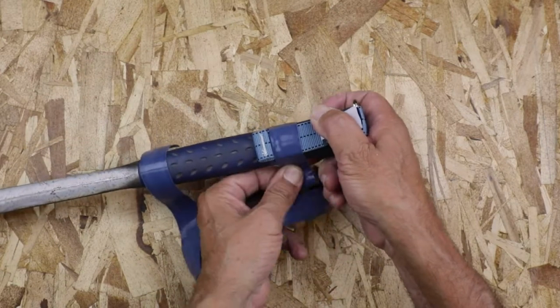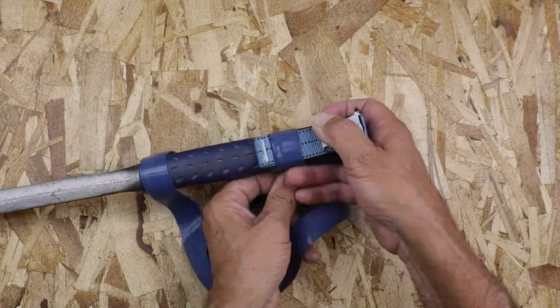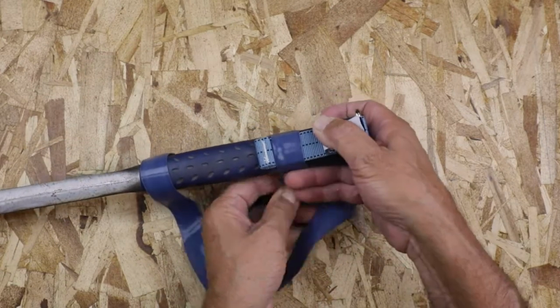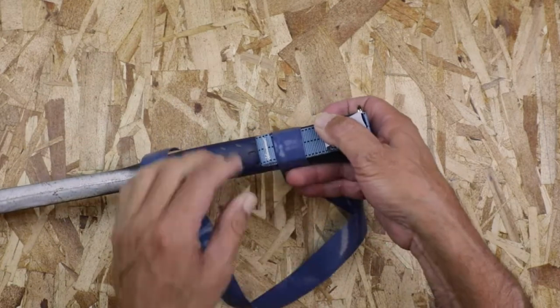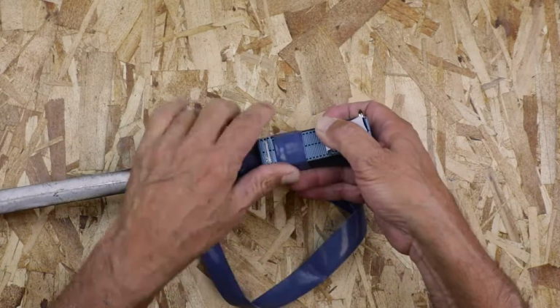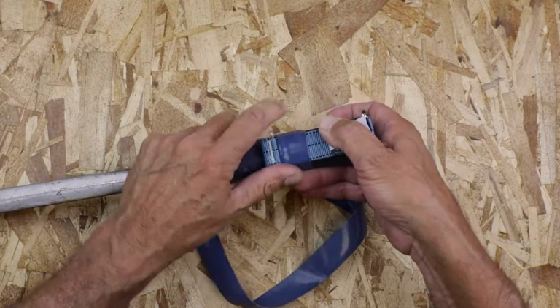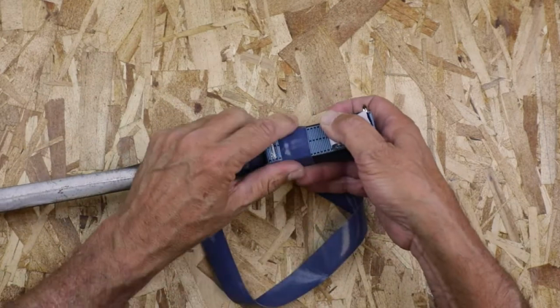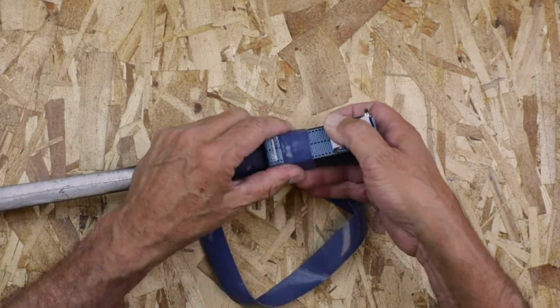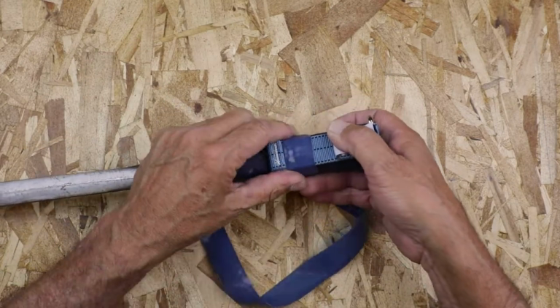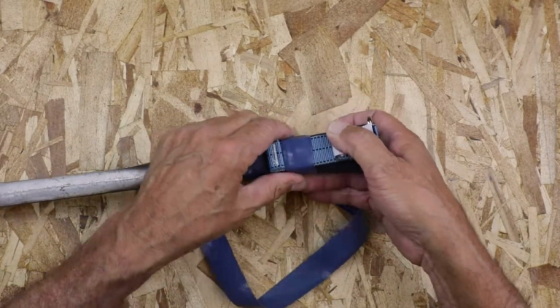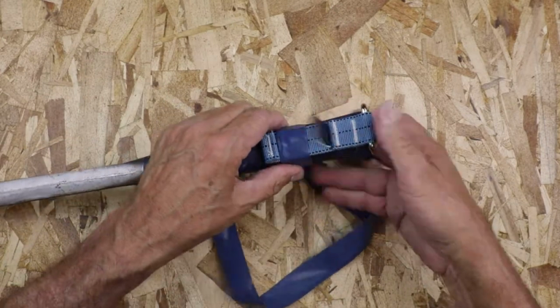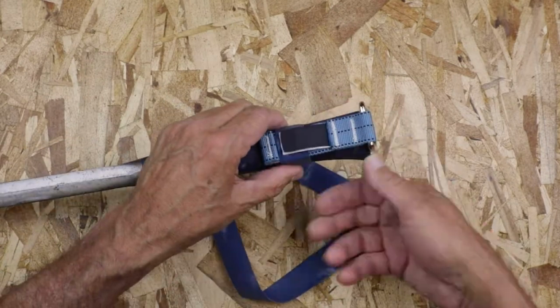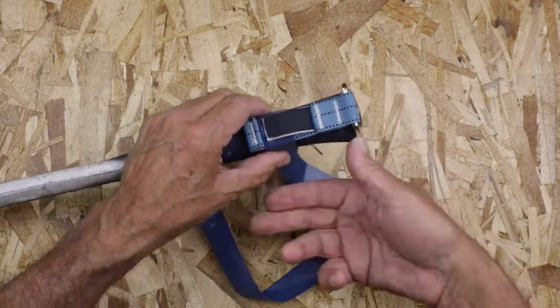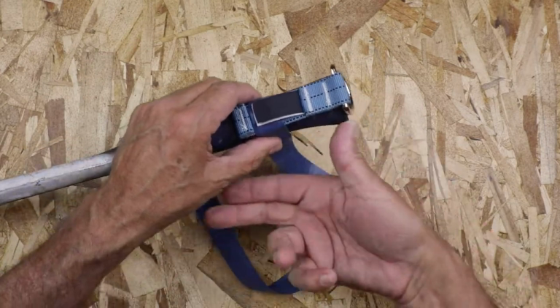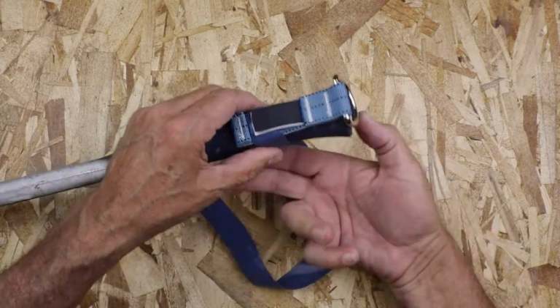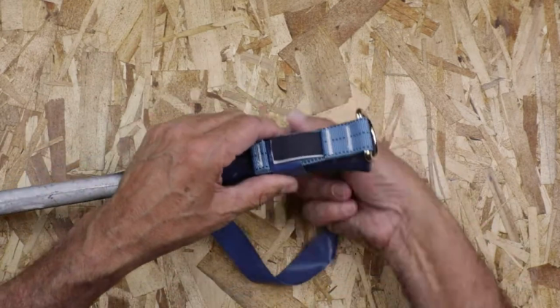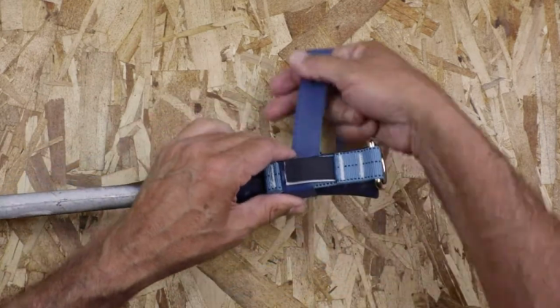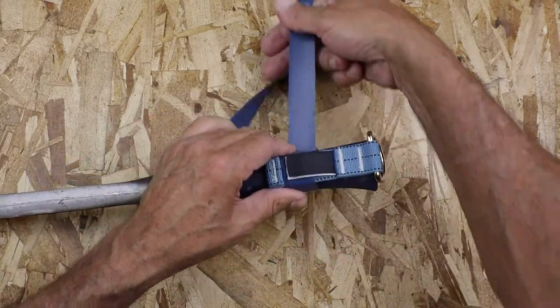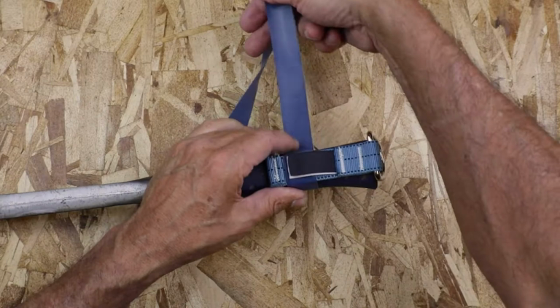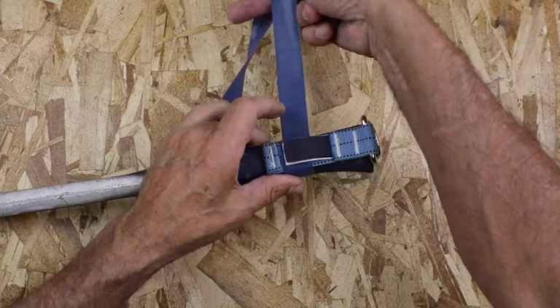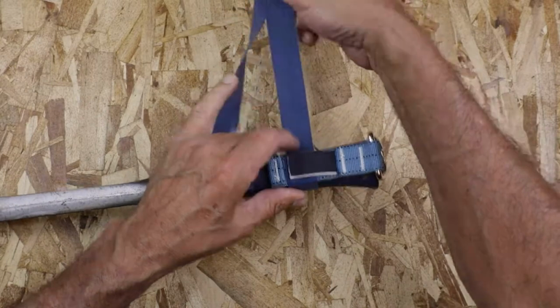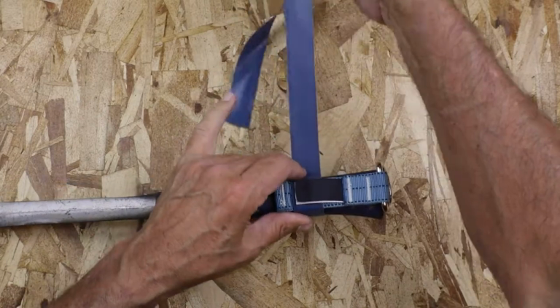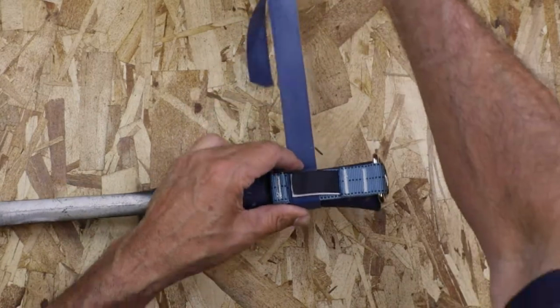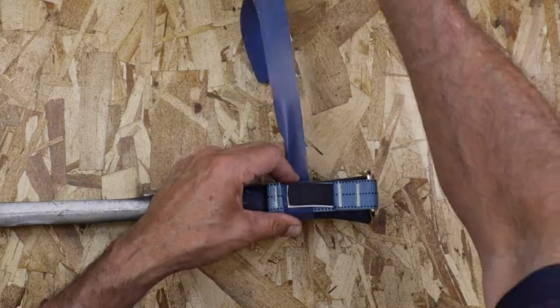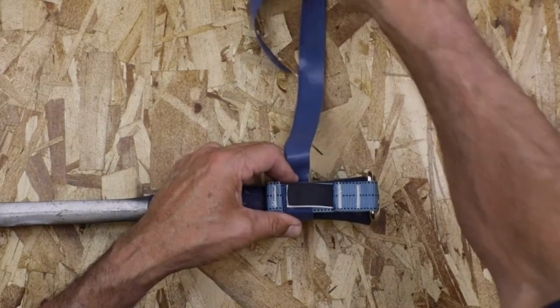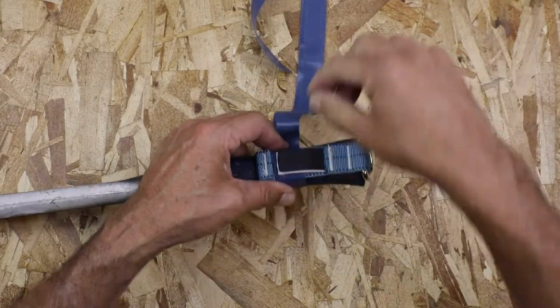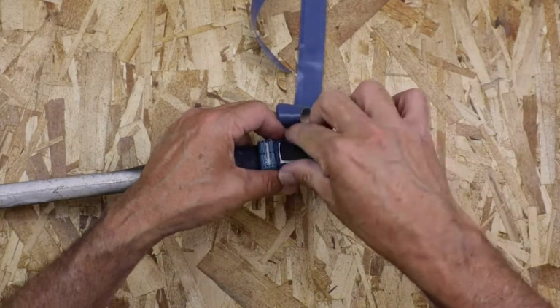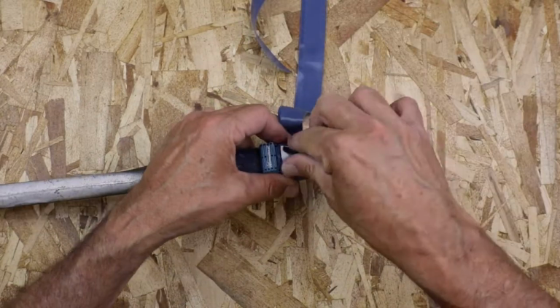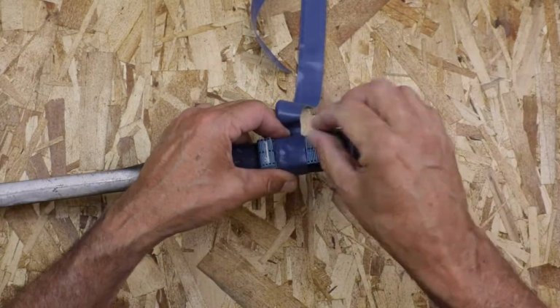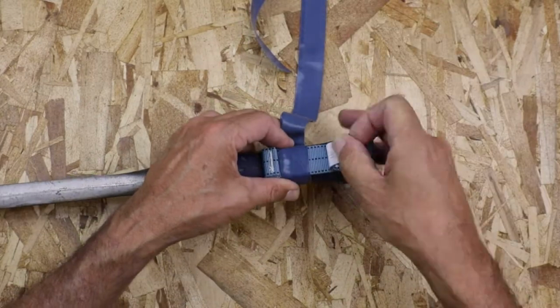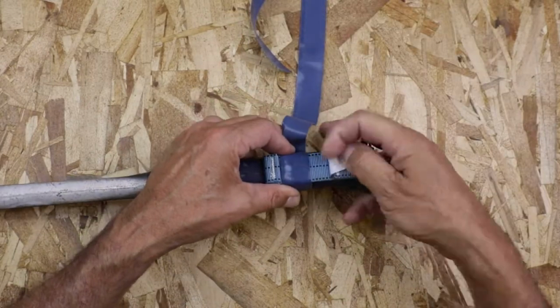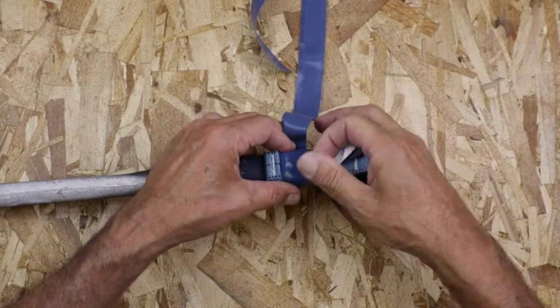Make sure the tape is pre-measured to wrap a minimum of 8 times around the handle of a tool weighing up to 2 pounds.